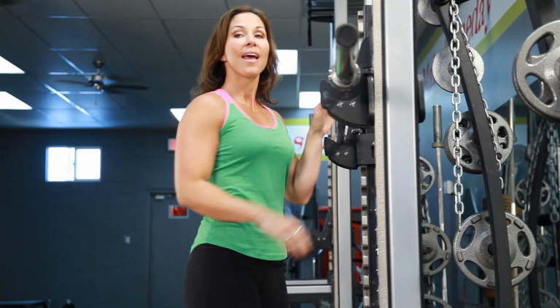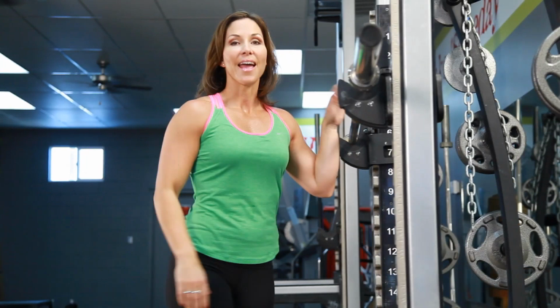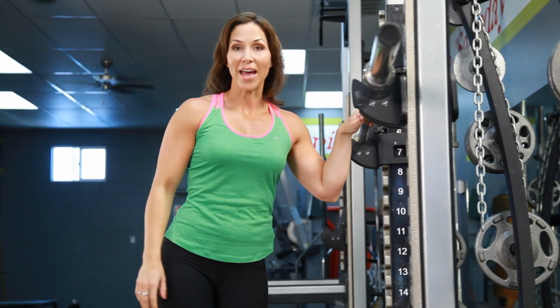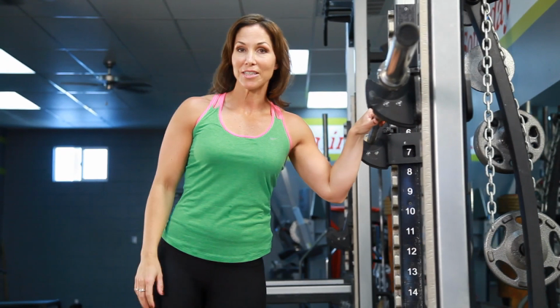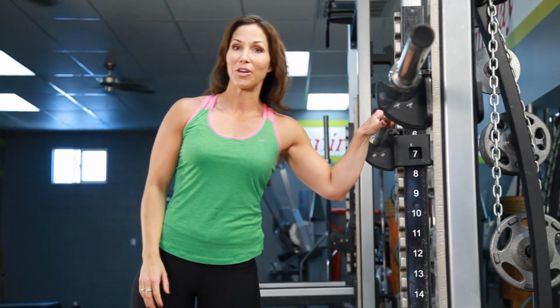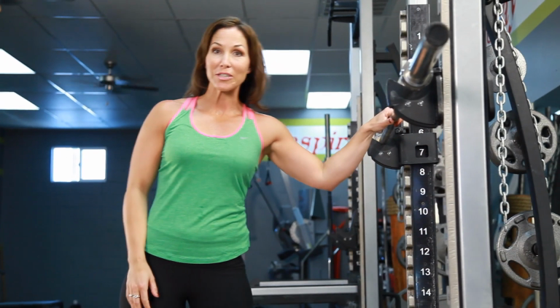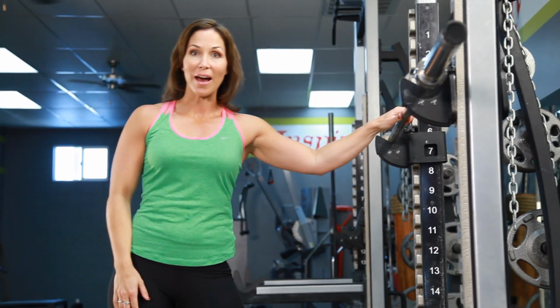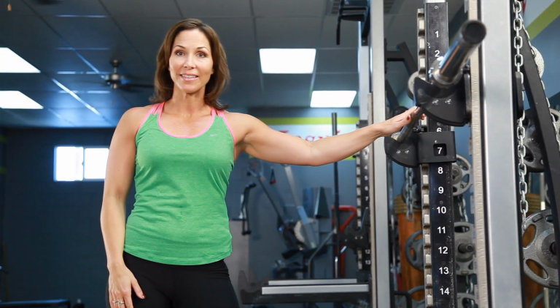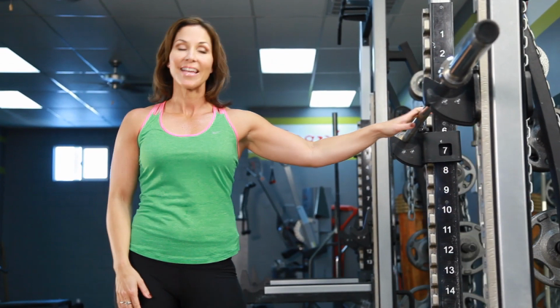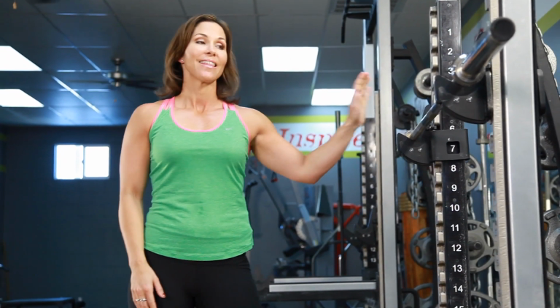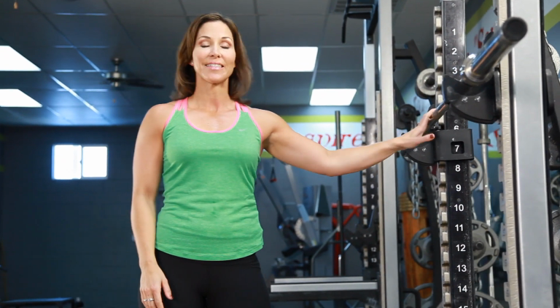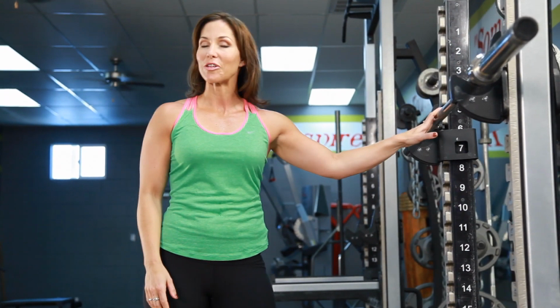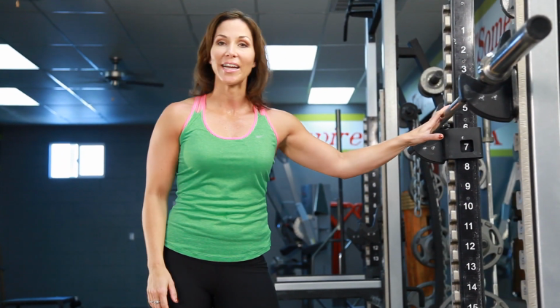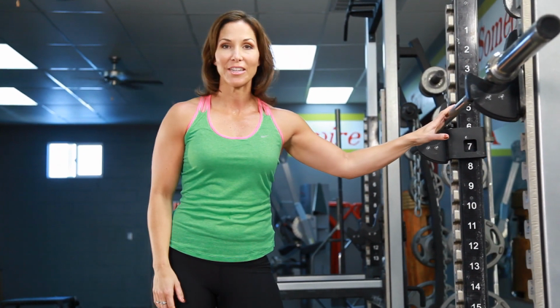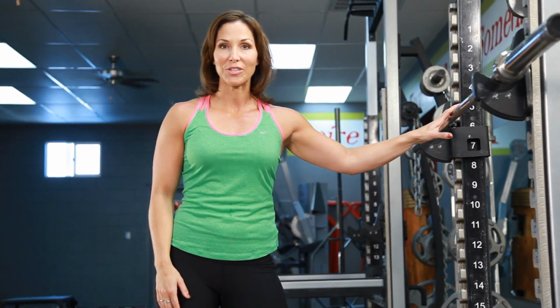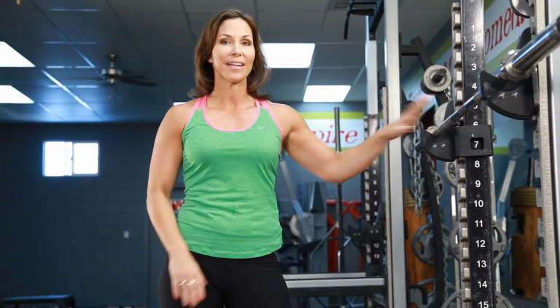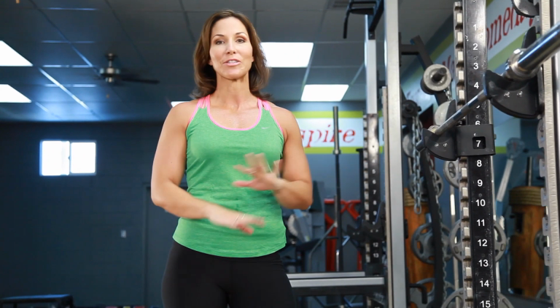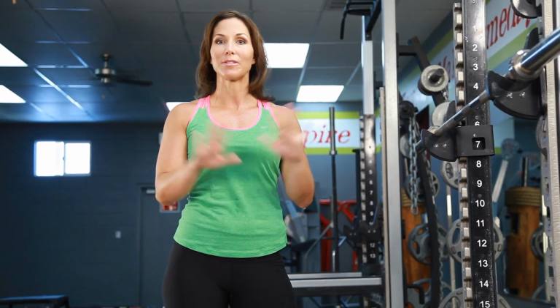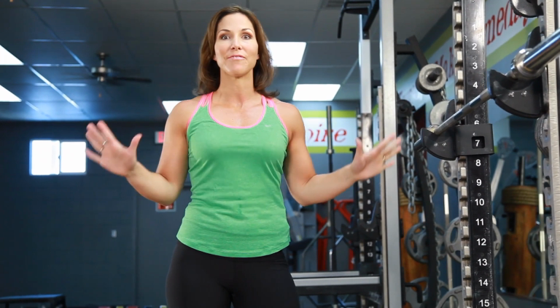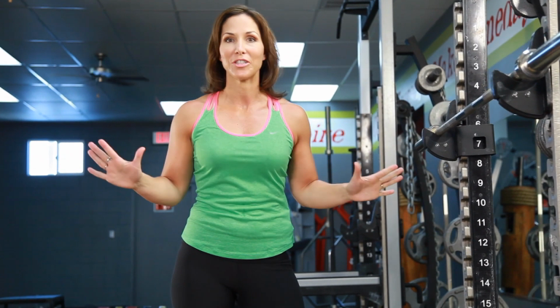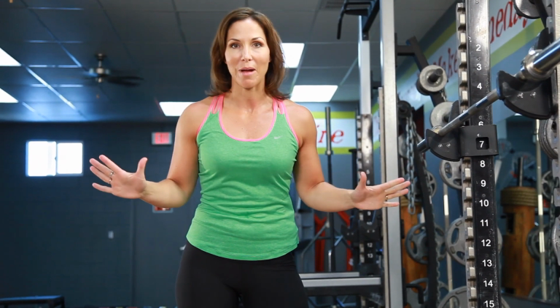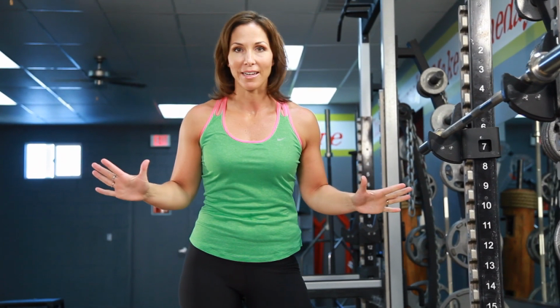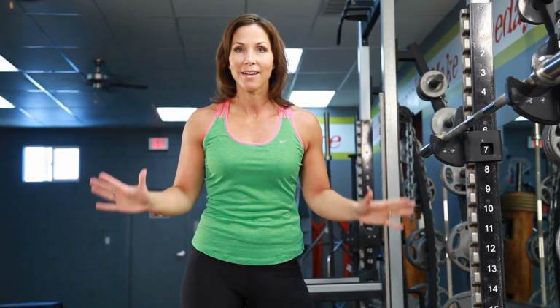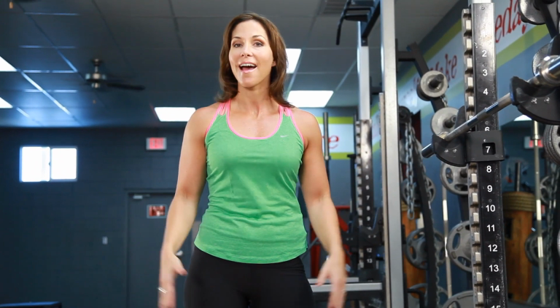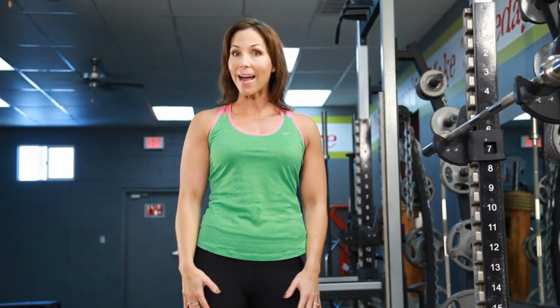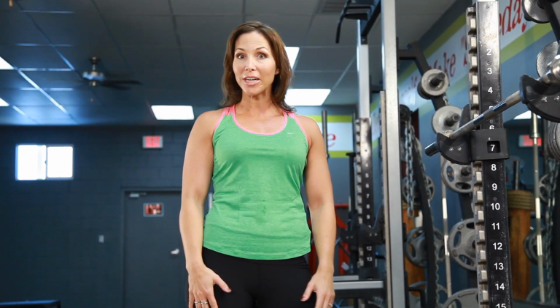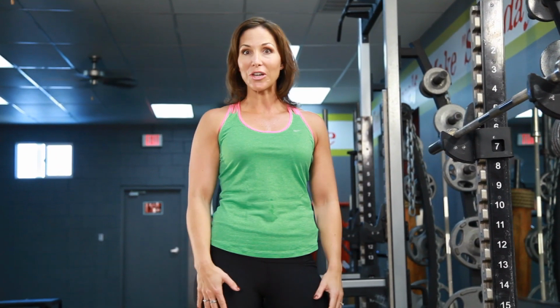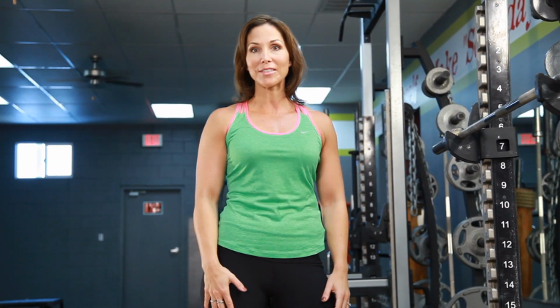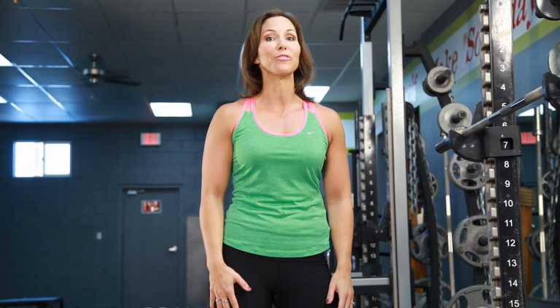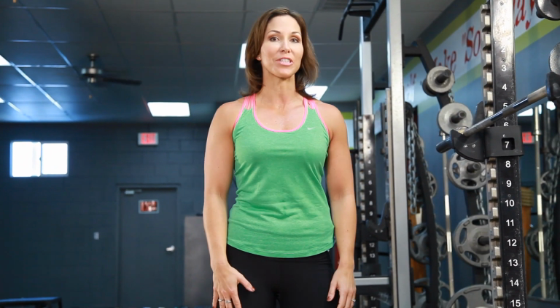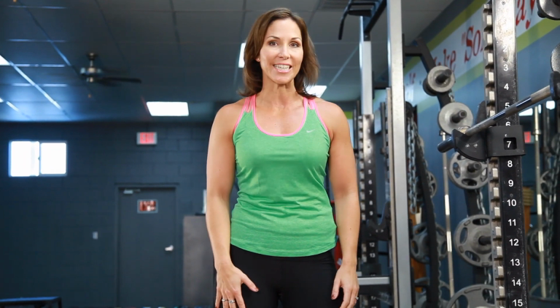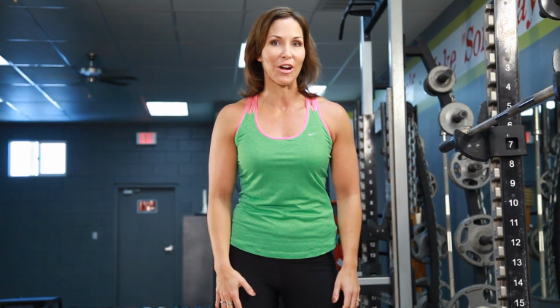And that's the front squat. This is a great exercise to reinvent your body. I'm Rachel Cosgrove for Sleek Strong.